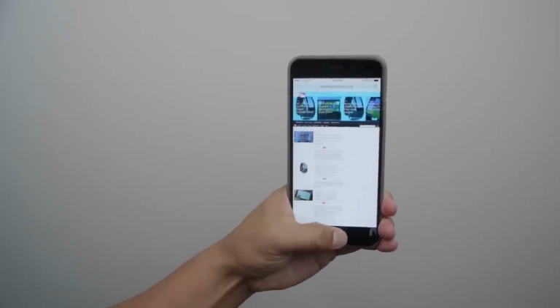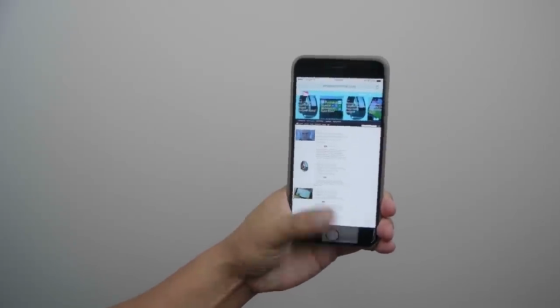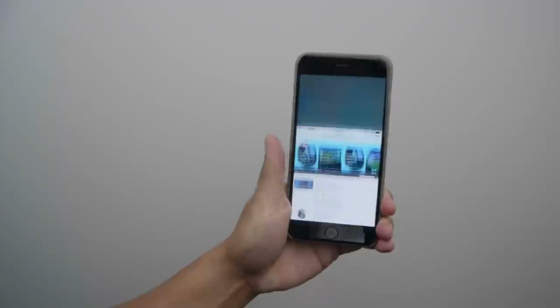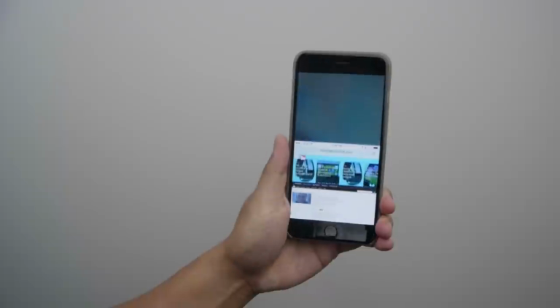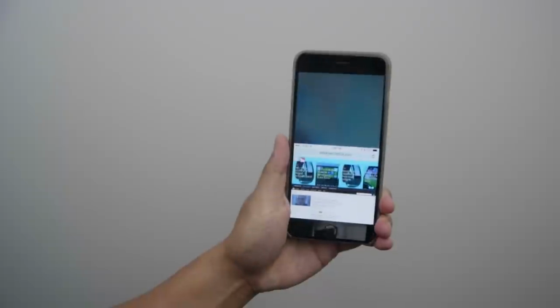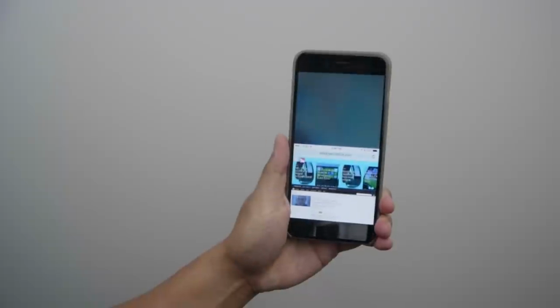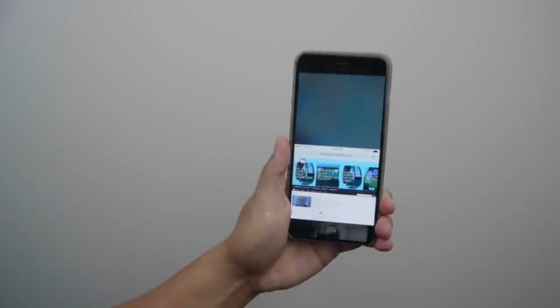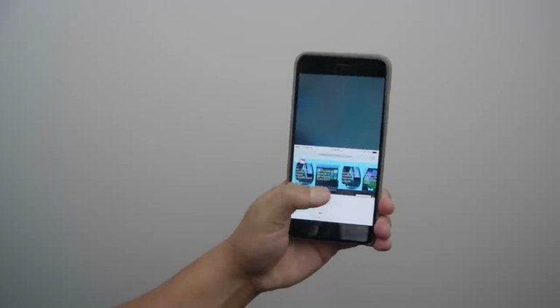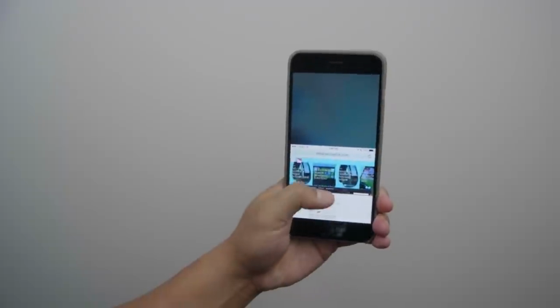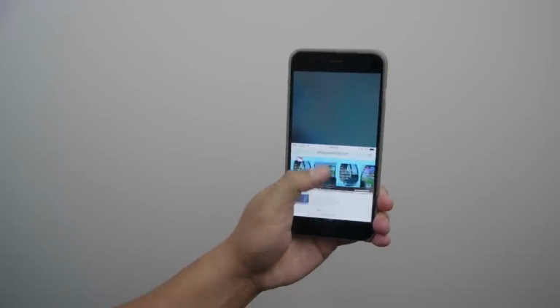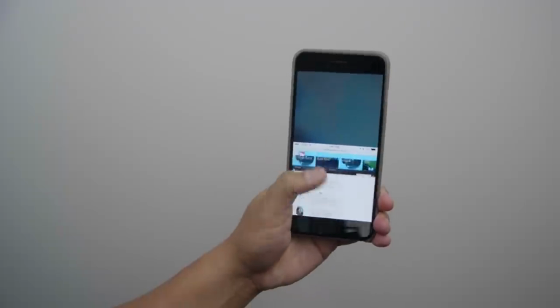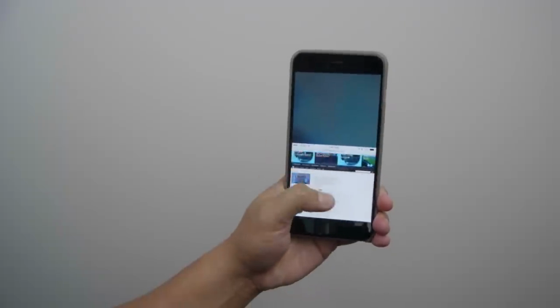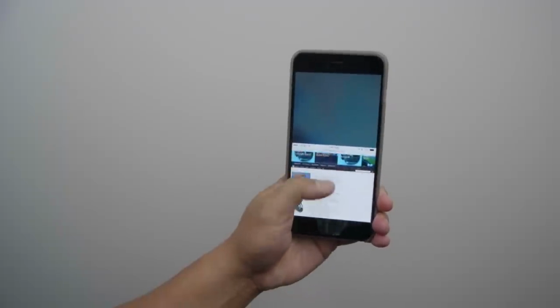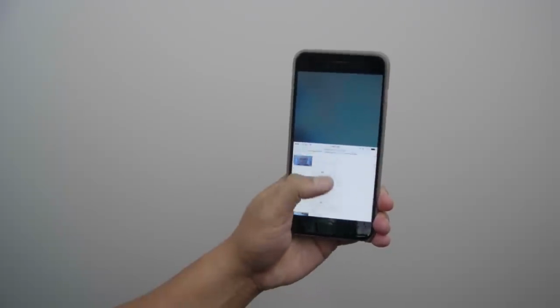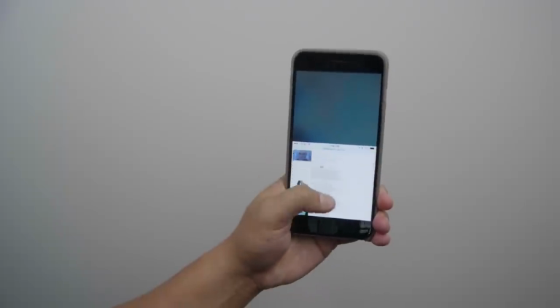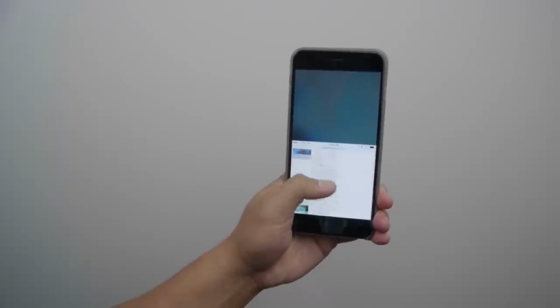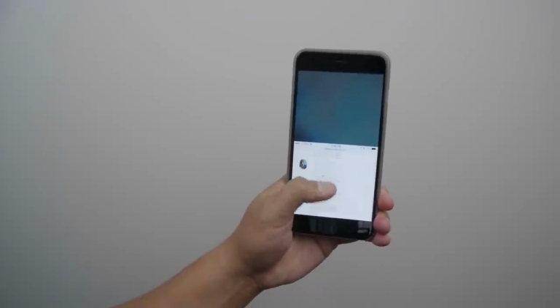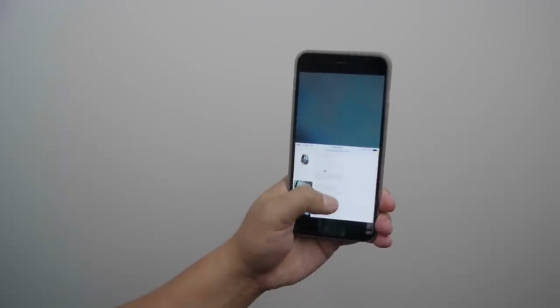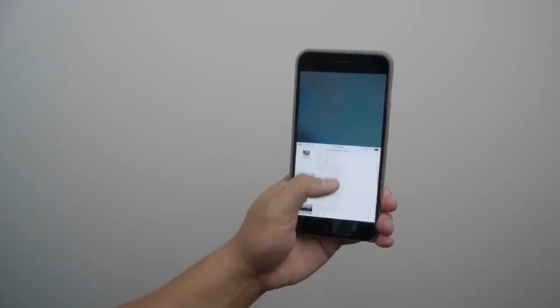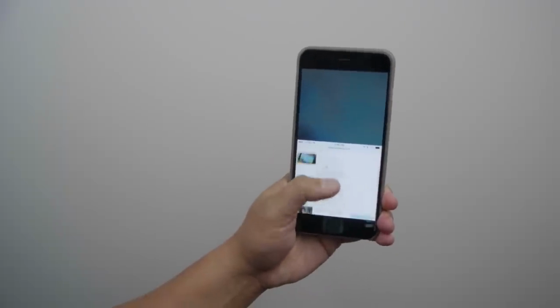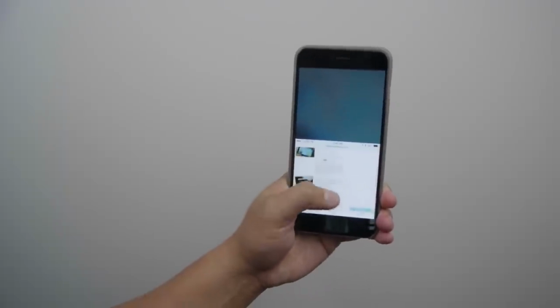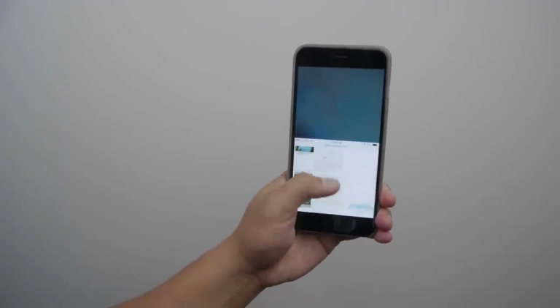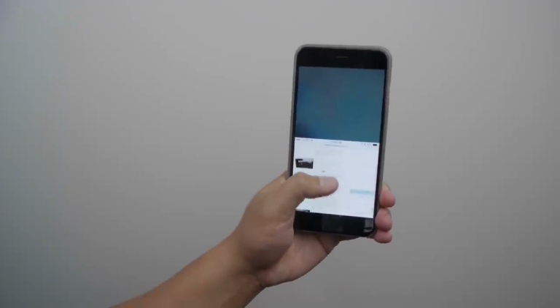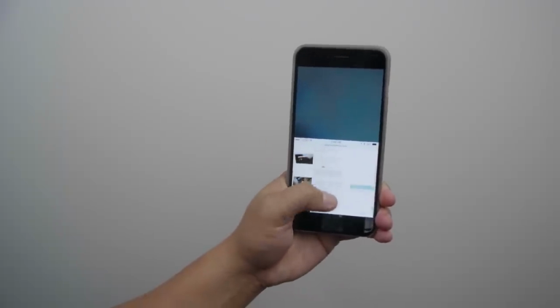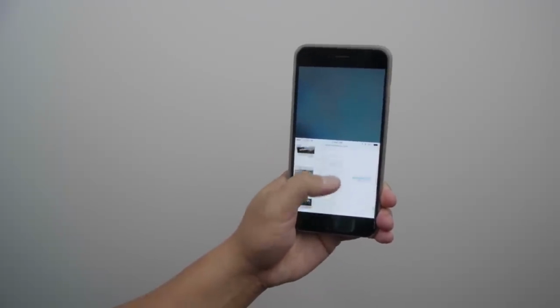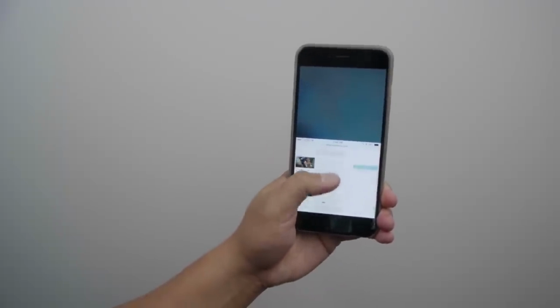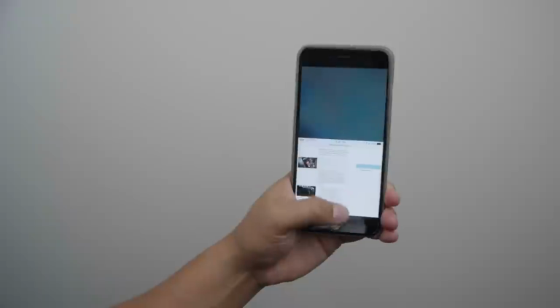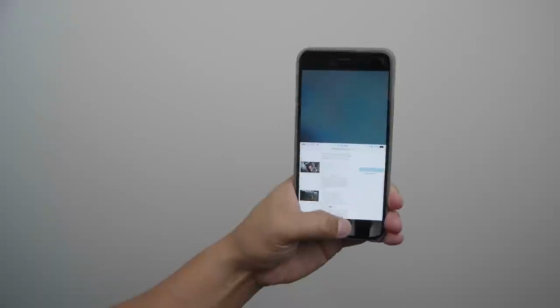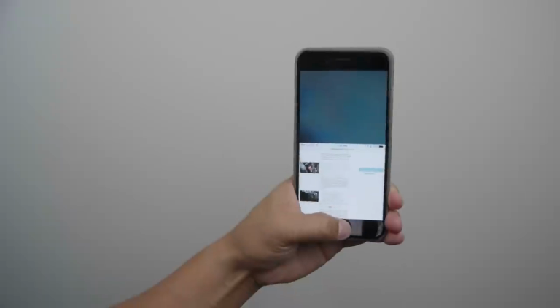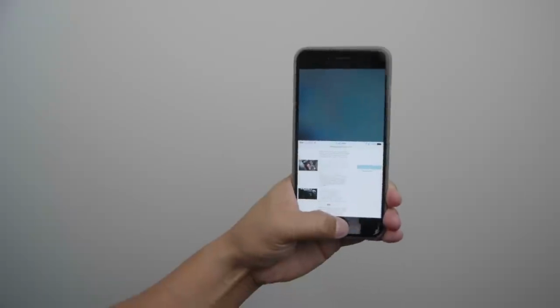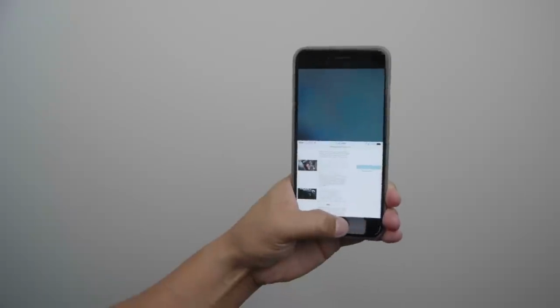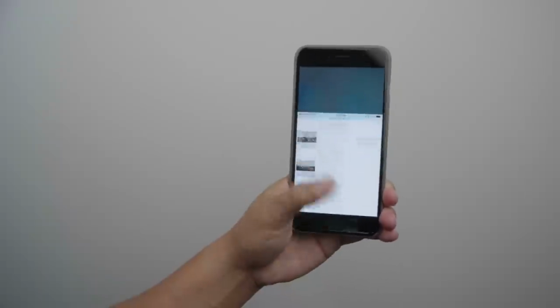This feature is not really new to mobile in general, as the iPhone has had it for some time, as well as Android, but it's definitely great to see it come to Windows Phone.